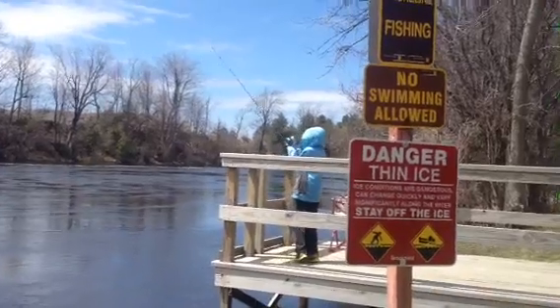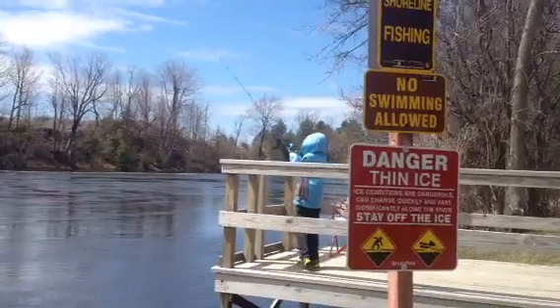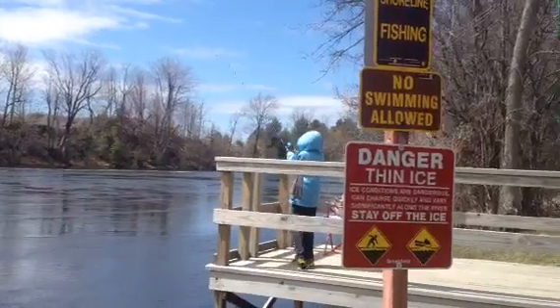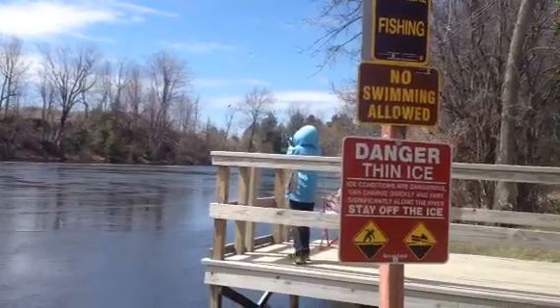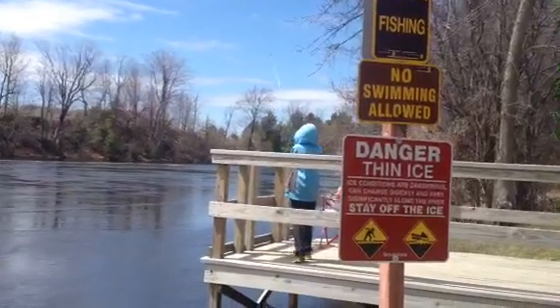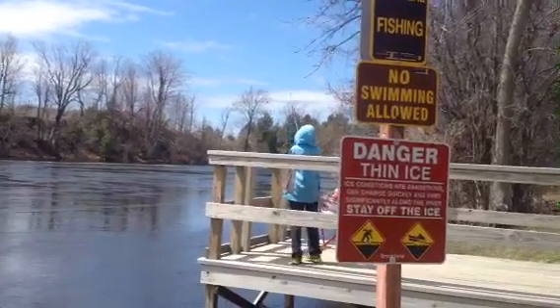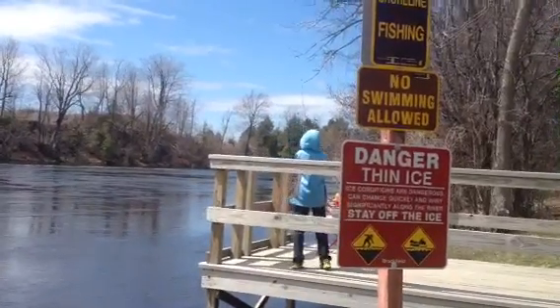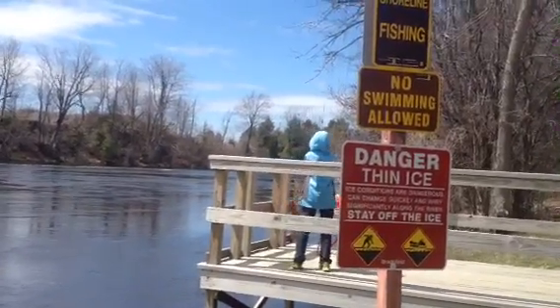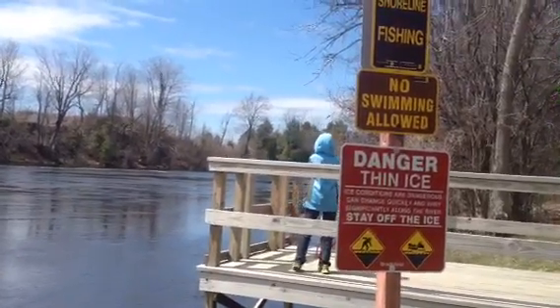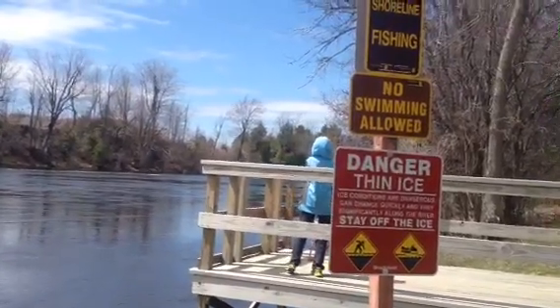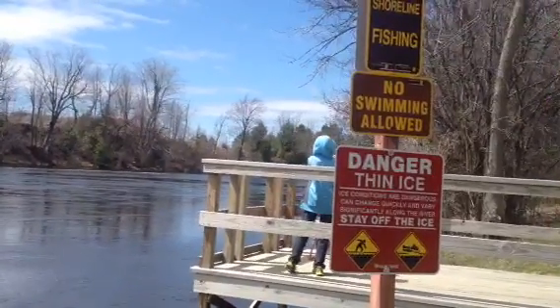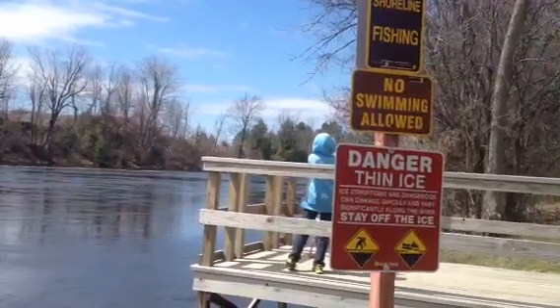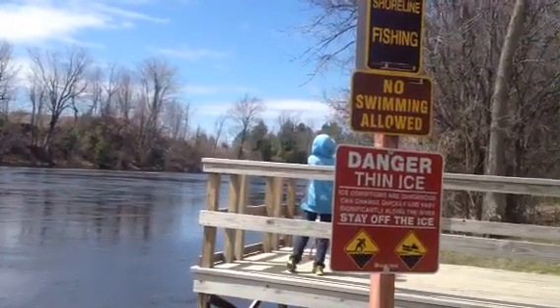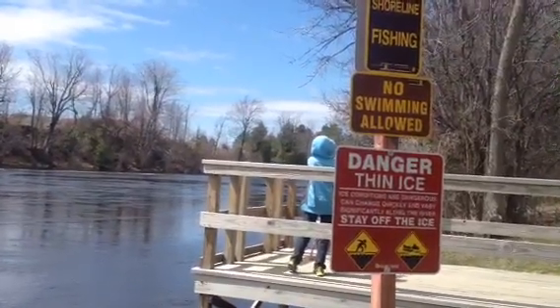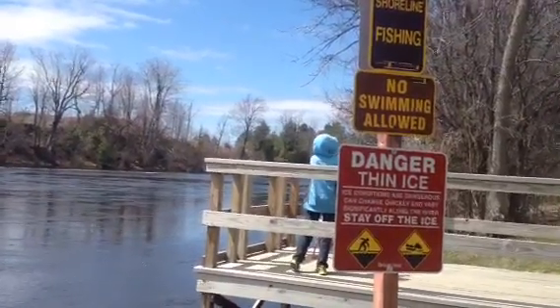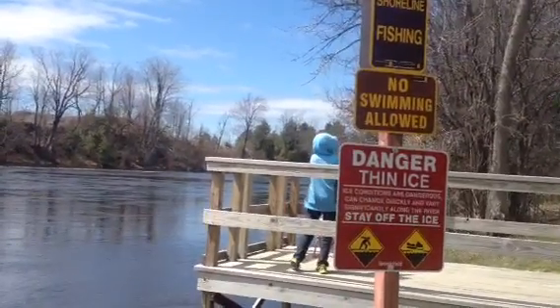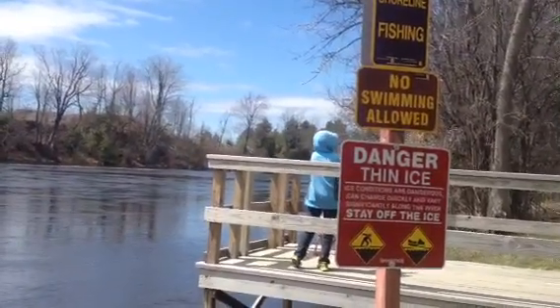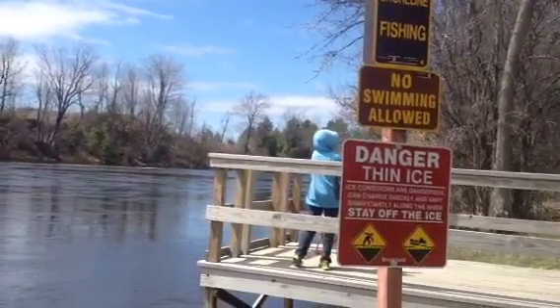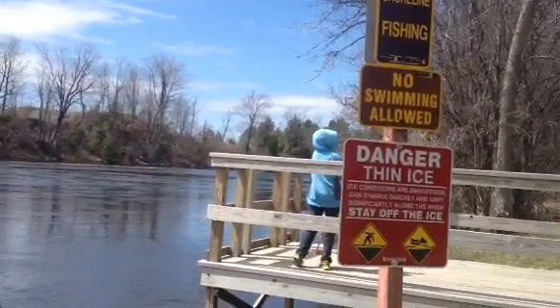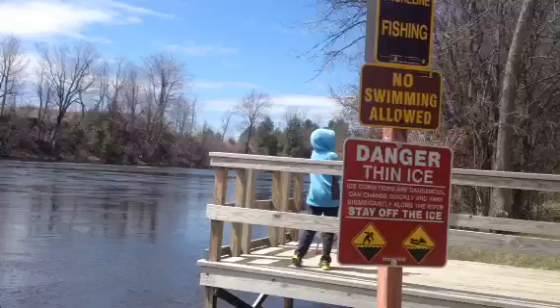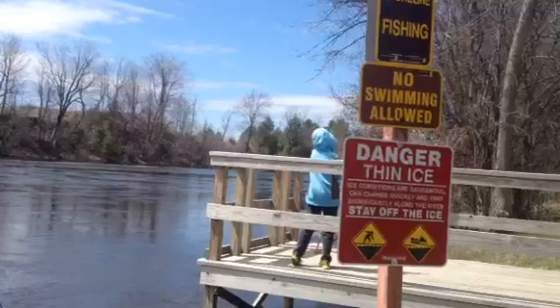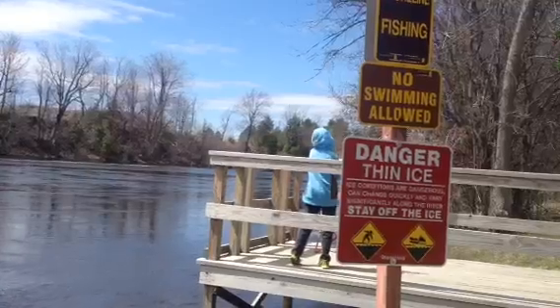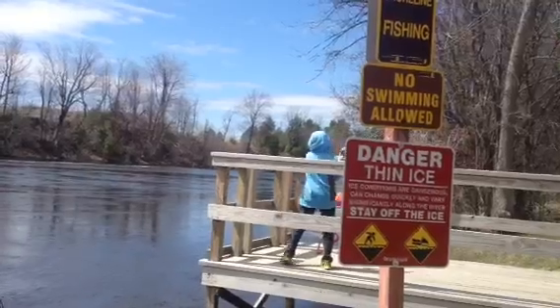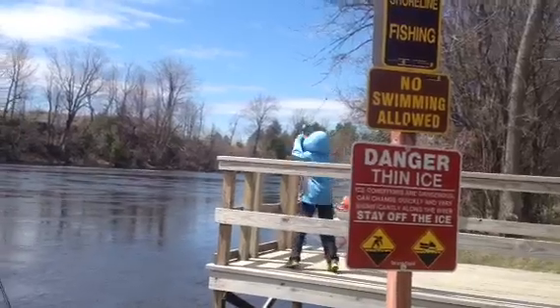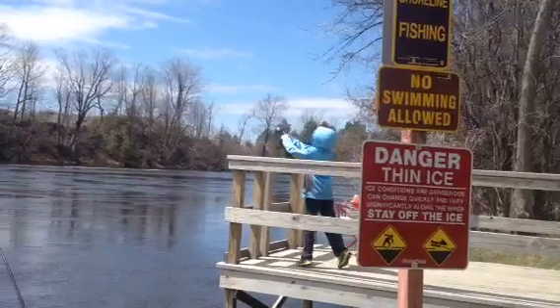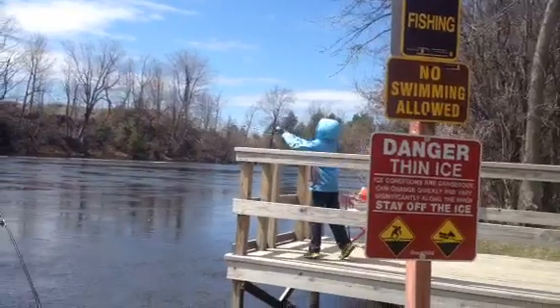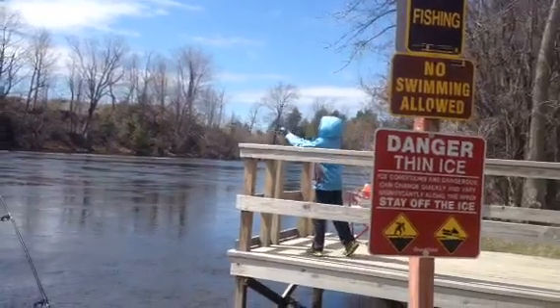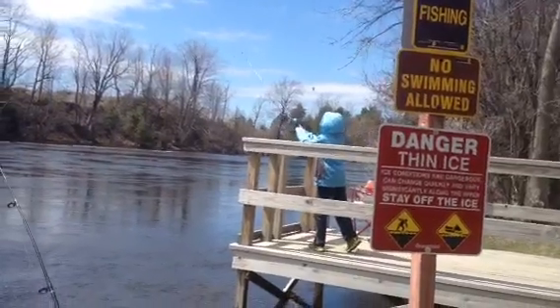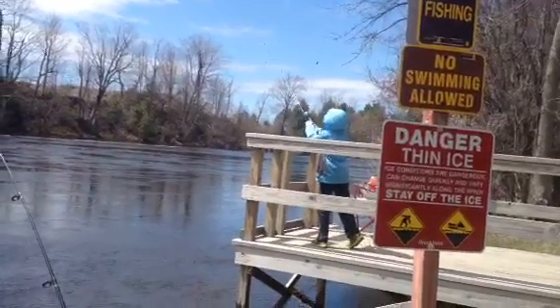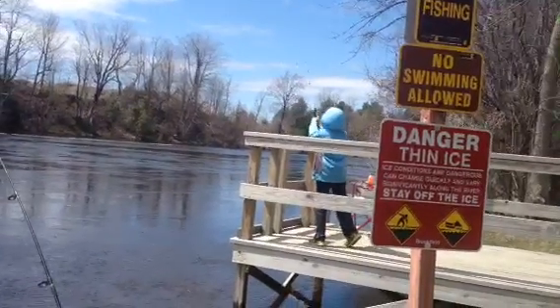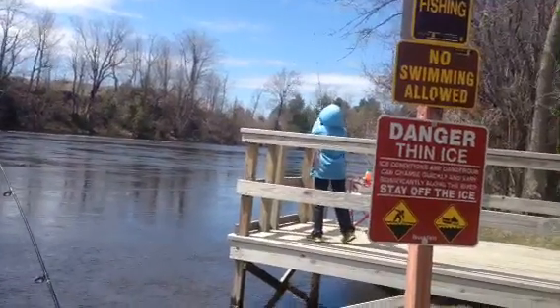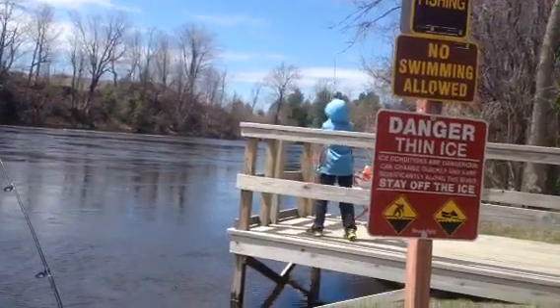Mine and Graylin's first fishing day of the year. We're out trying to catch fish.